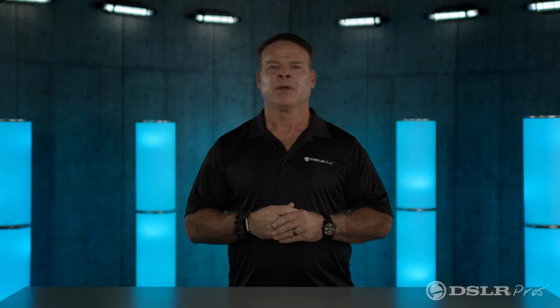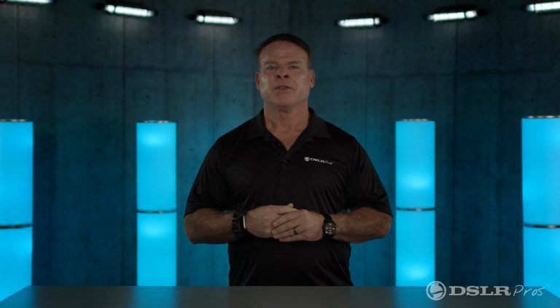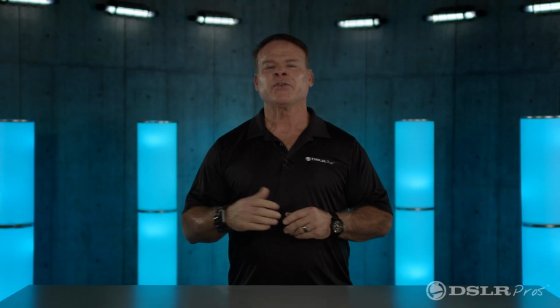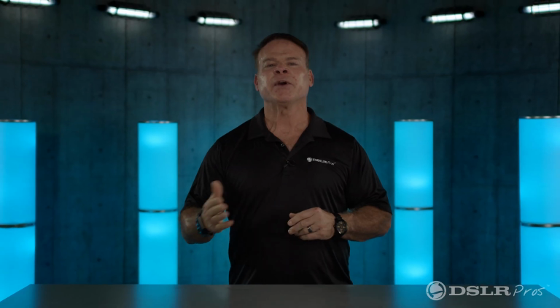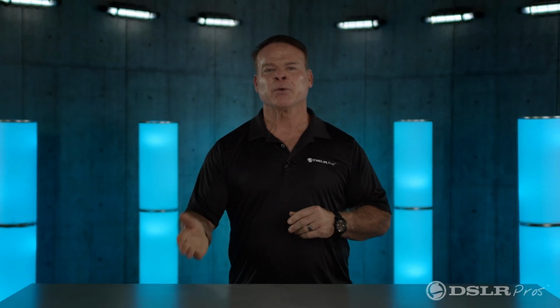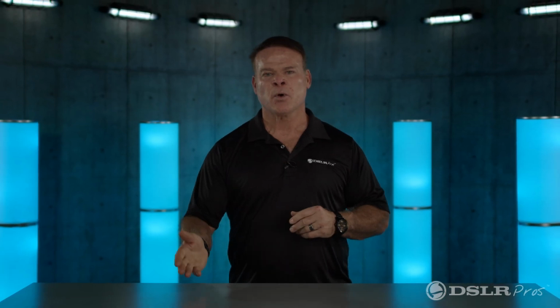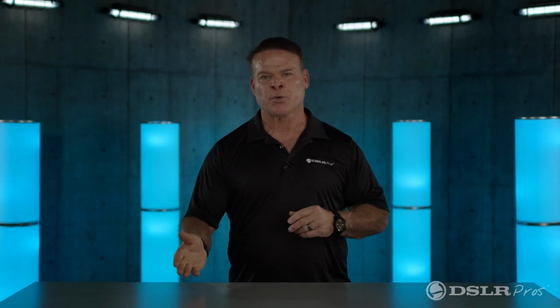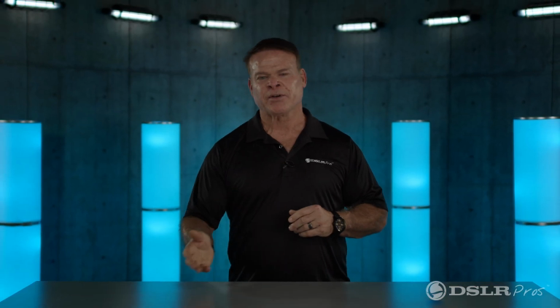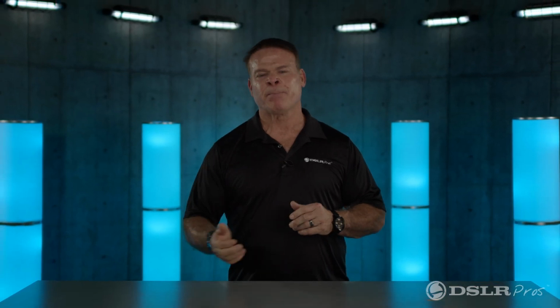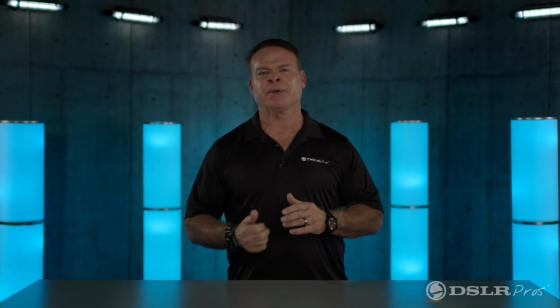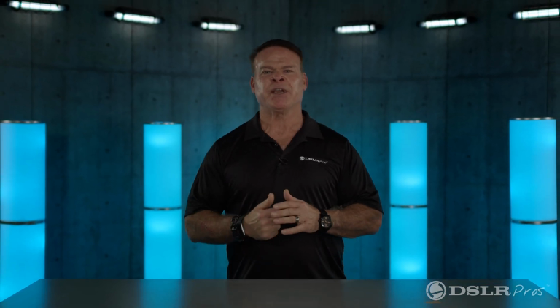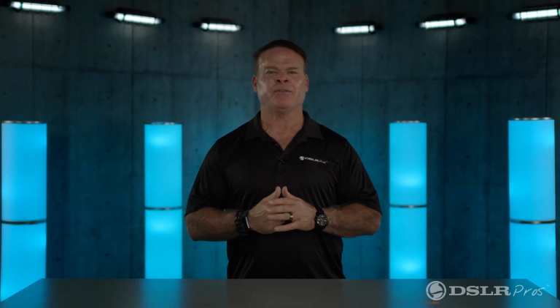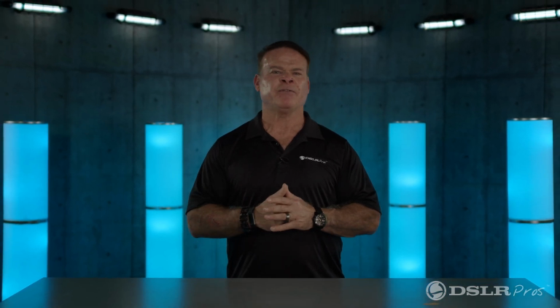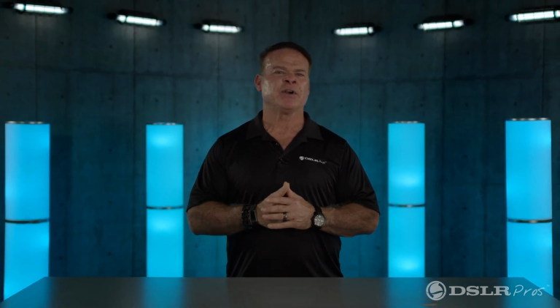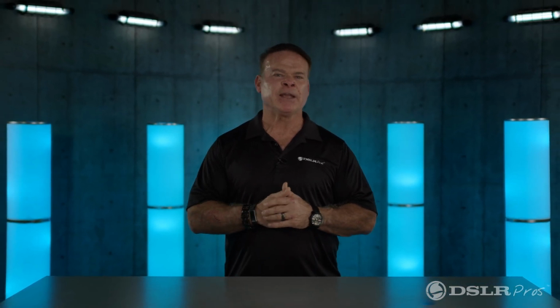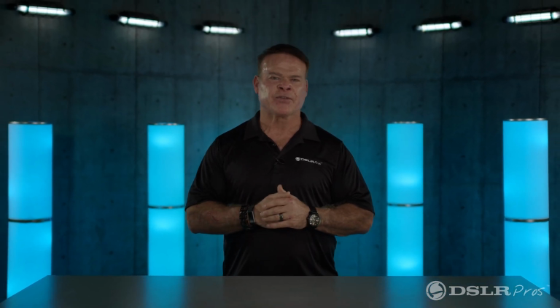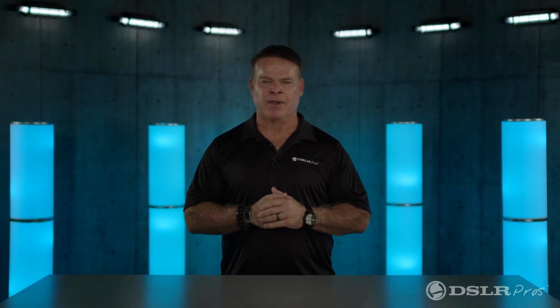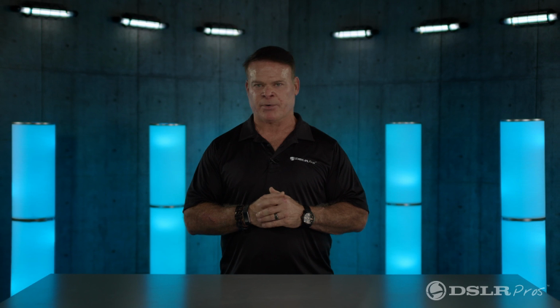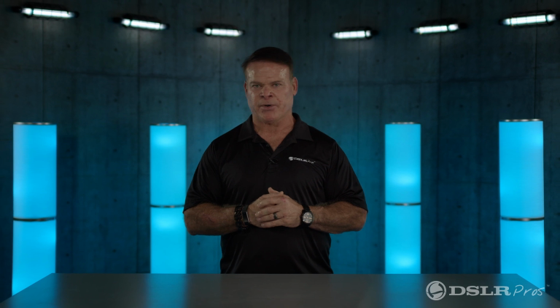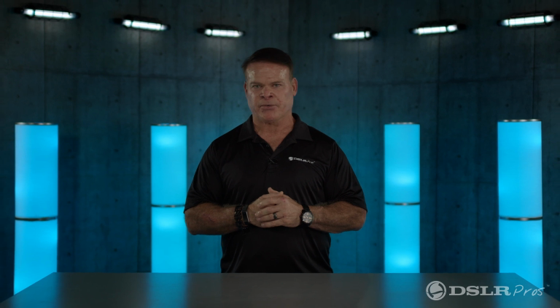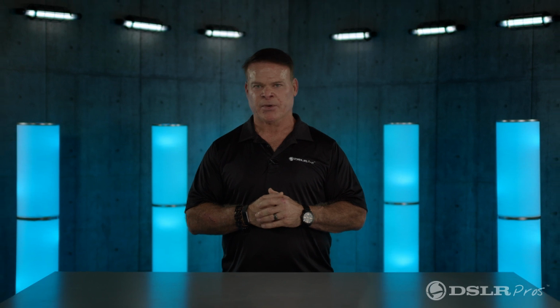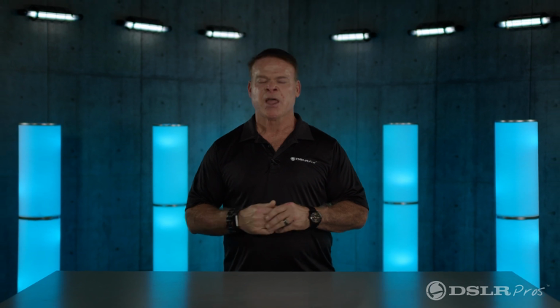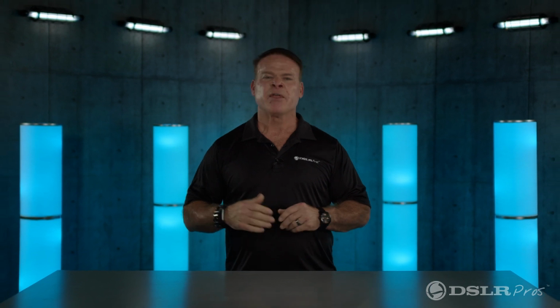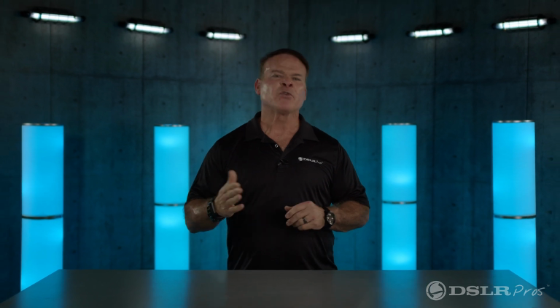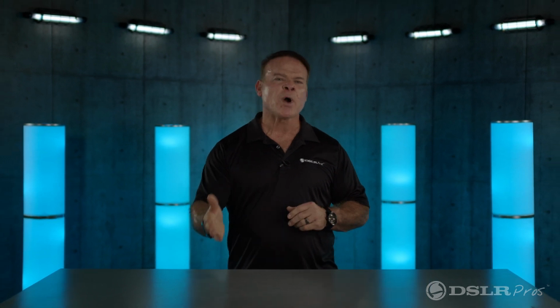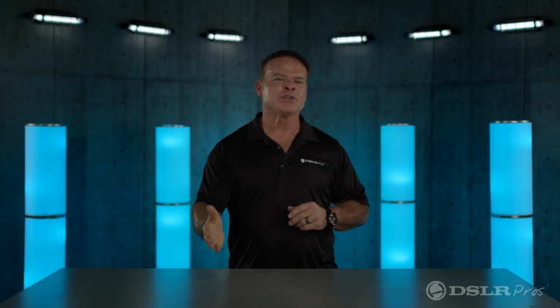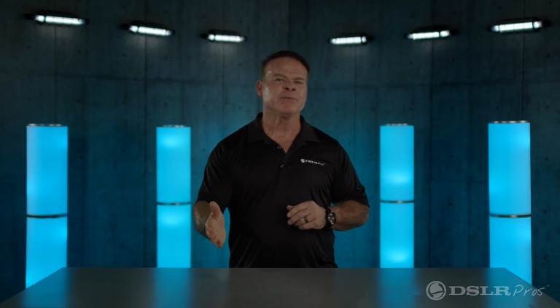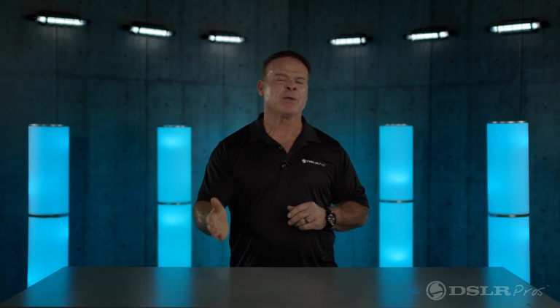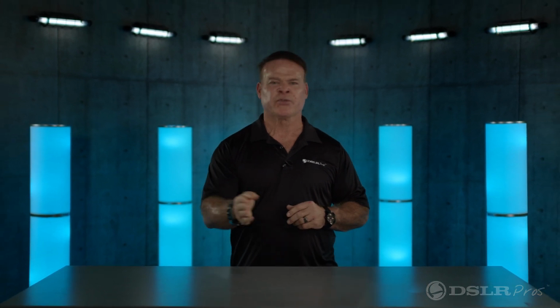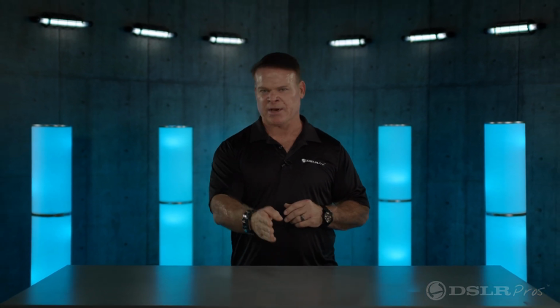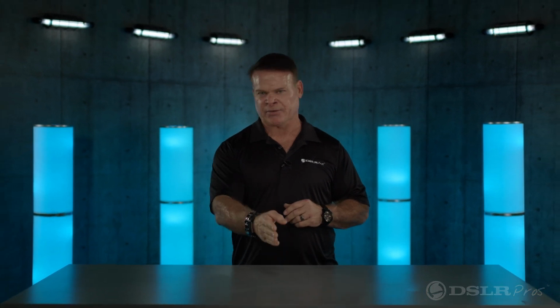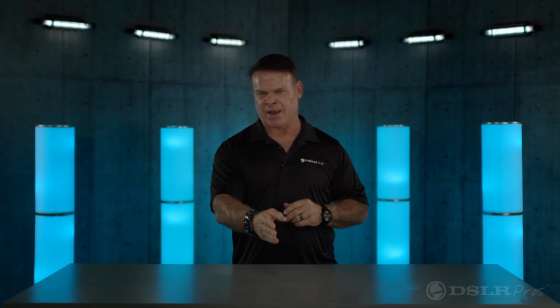This is Derek Ward, Director of Public Safety for DSLR Pros. Thanks for watching and we'll see you next time.